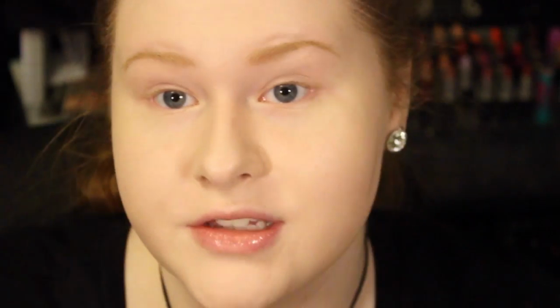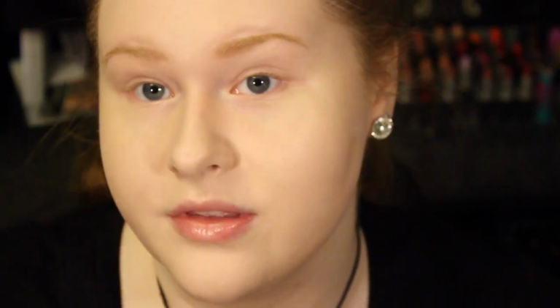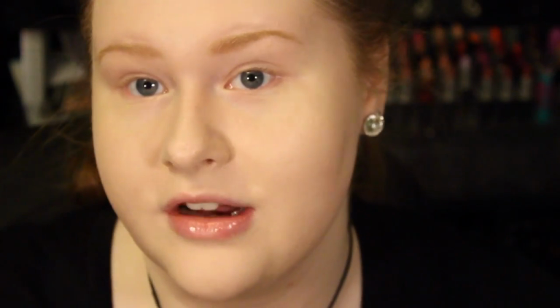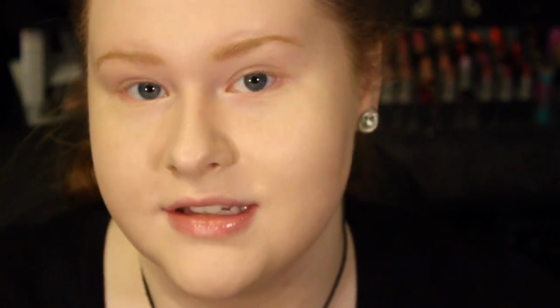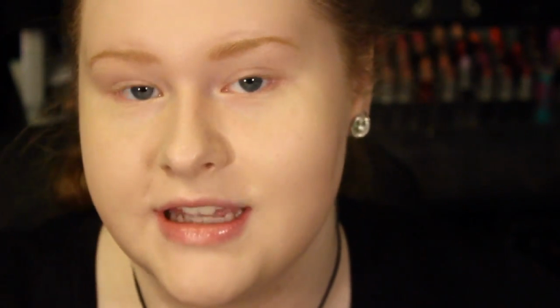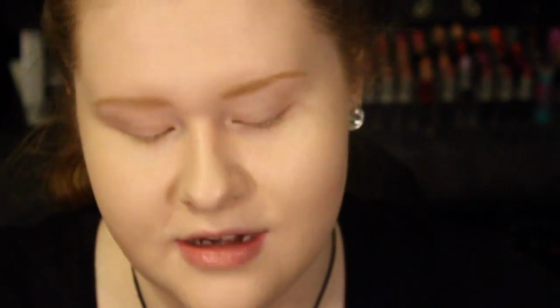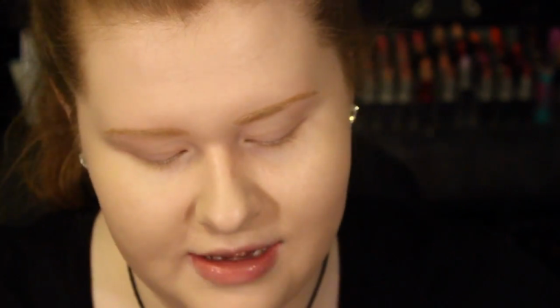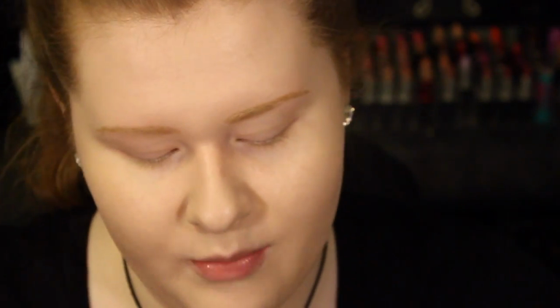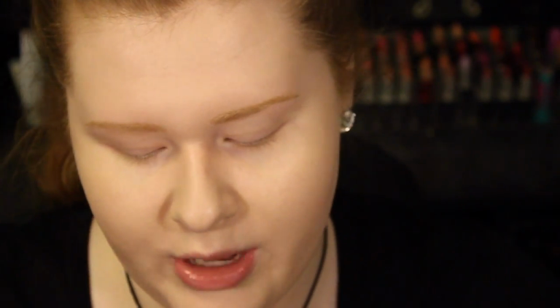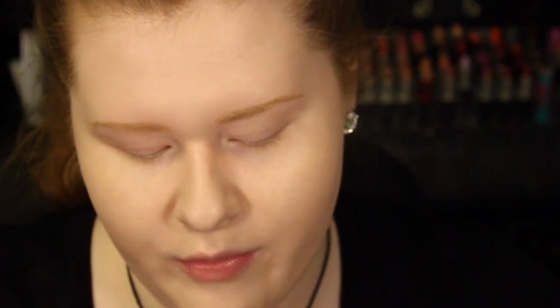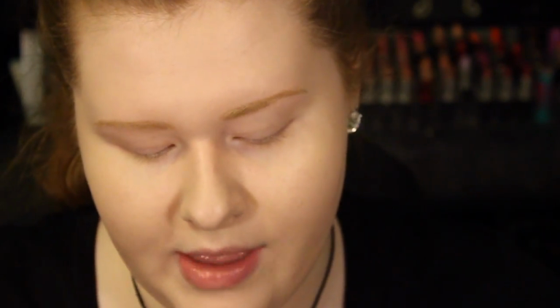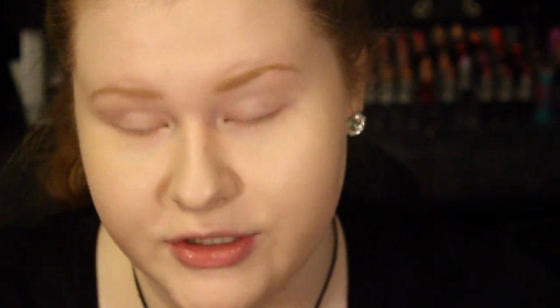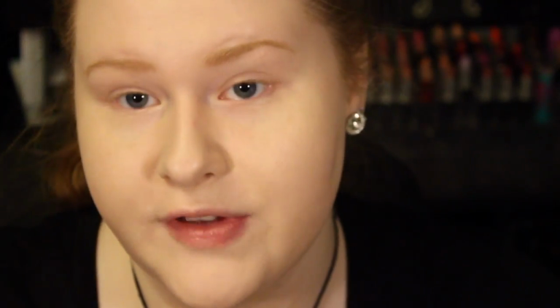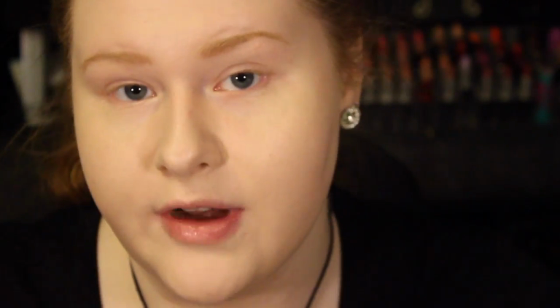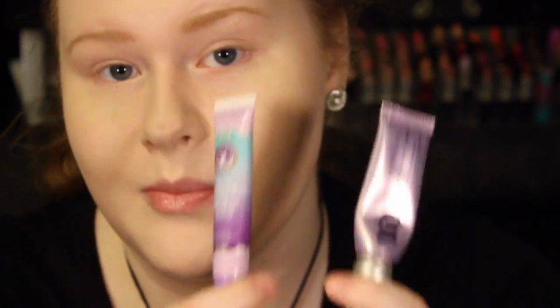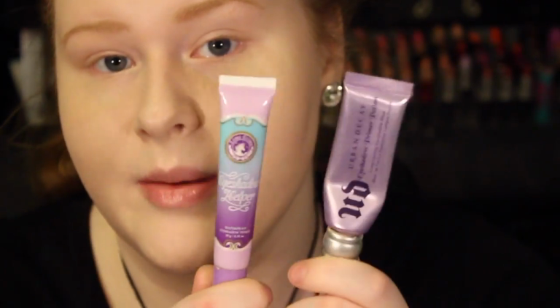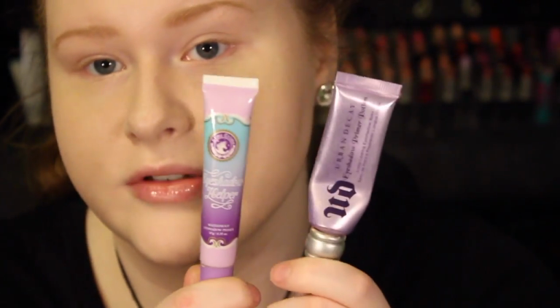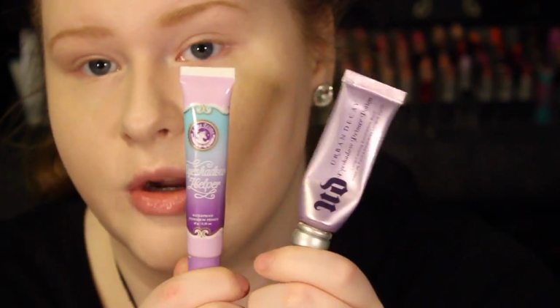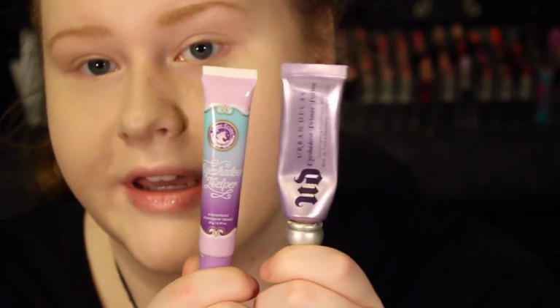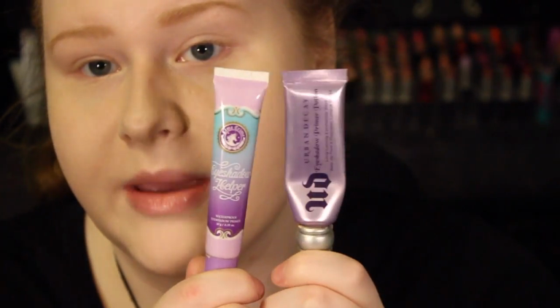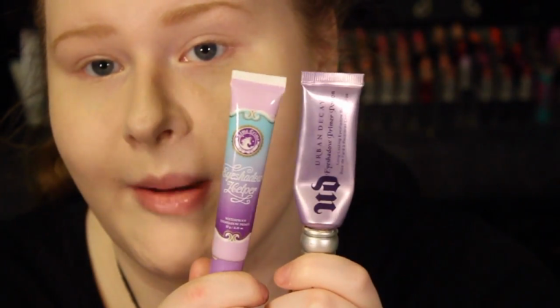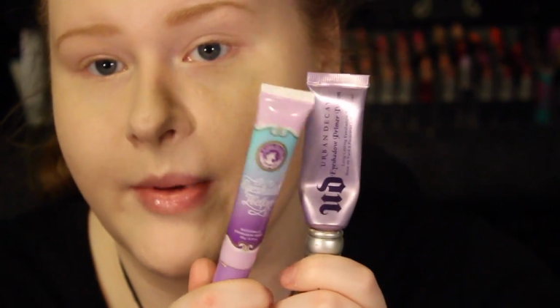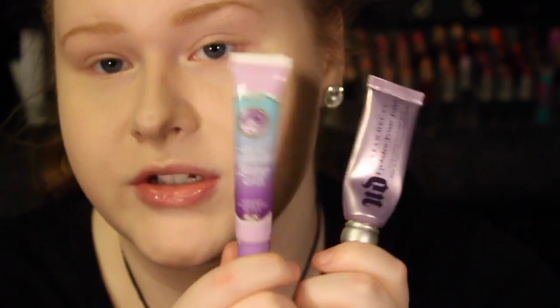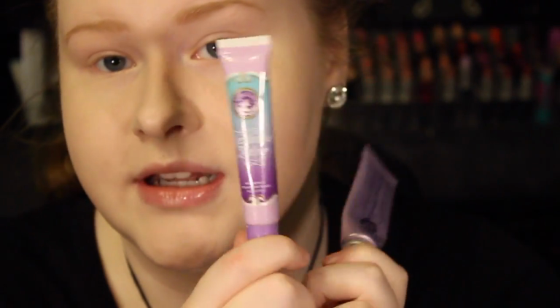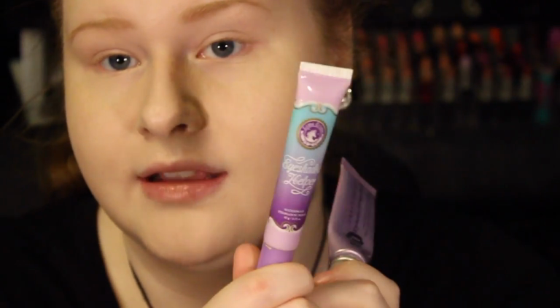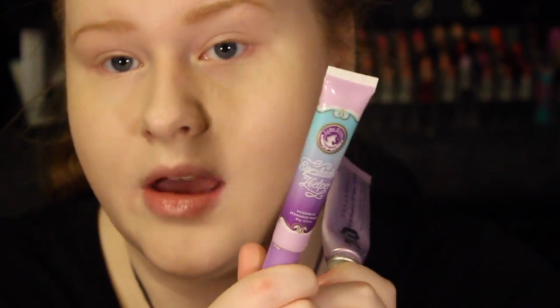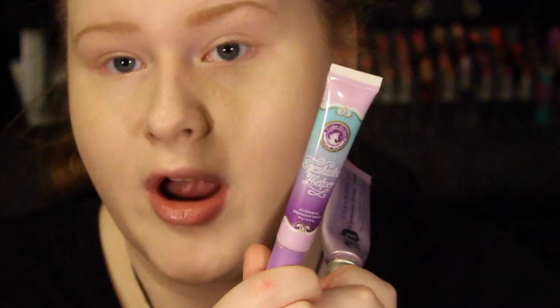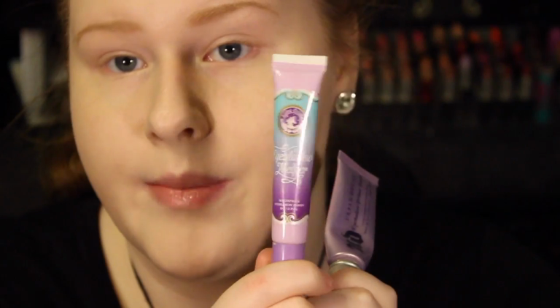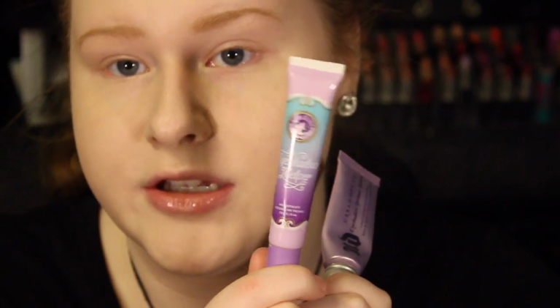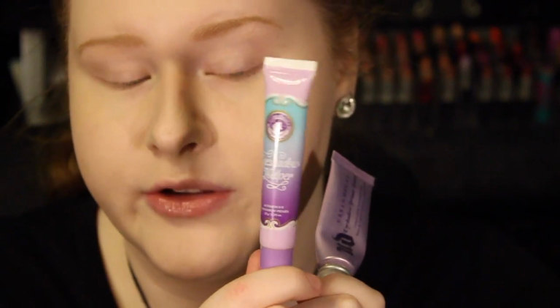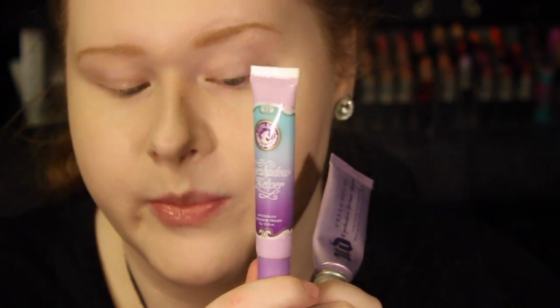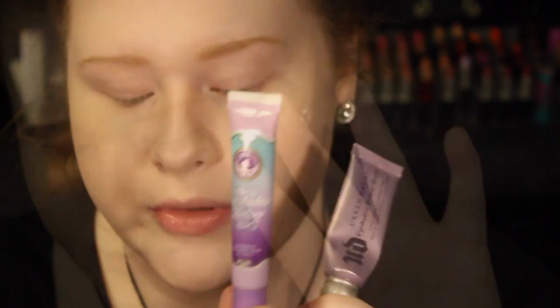So there's the skin done. Now I'm going to go with my two favorite eye primers: Urban Decay Primer Potion and Lime Crime Eyeshadow Helper.